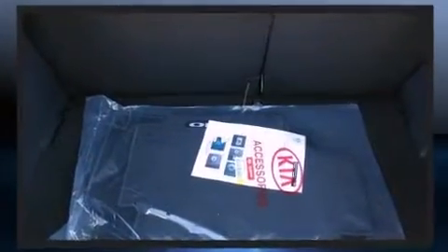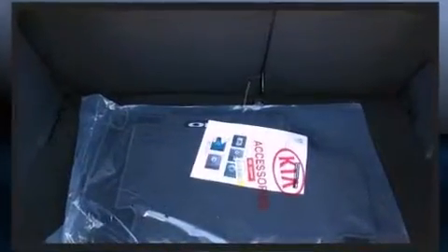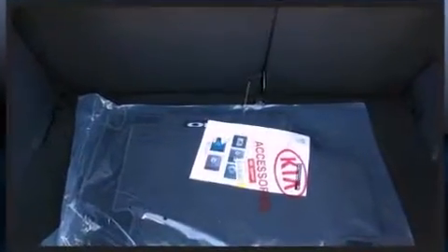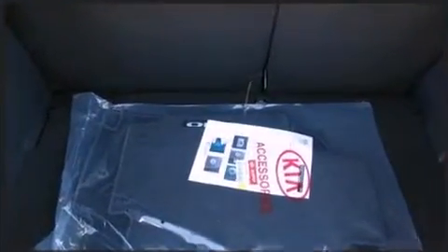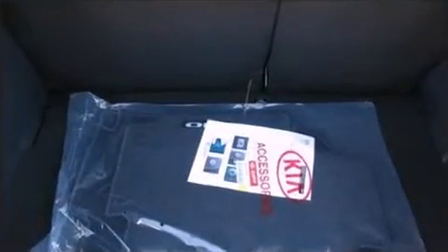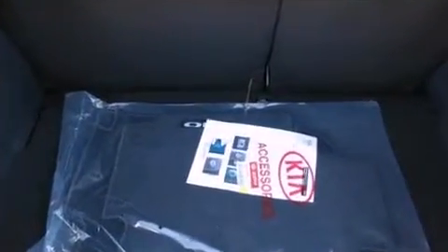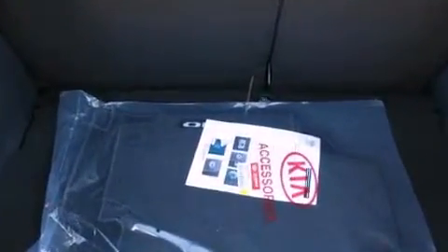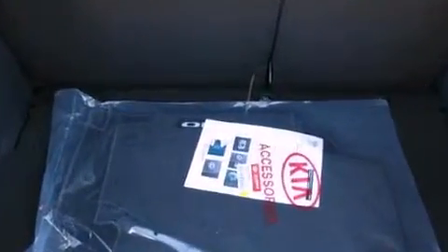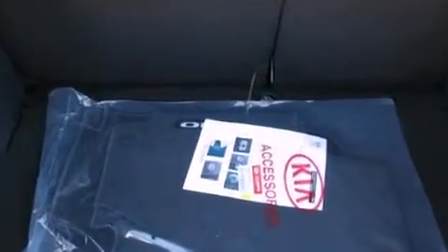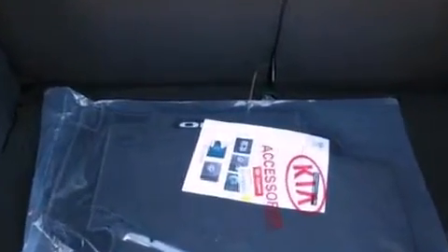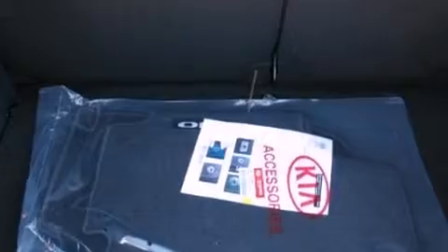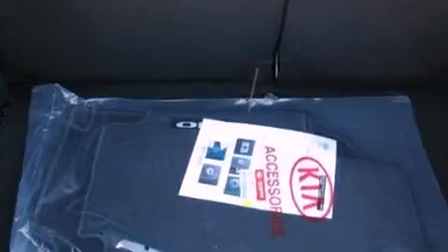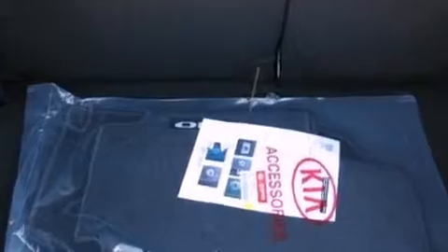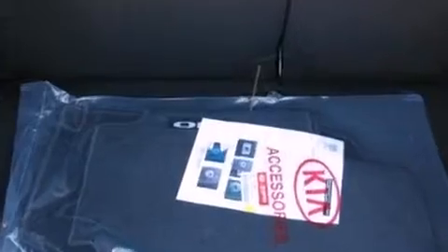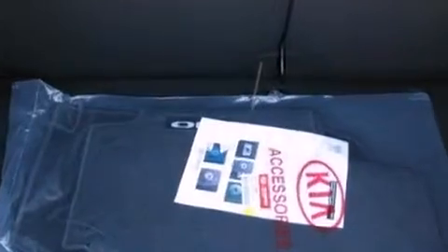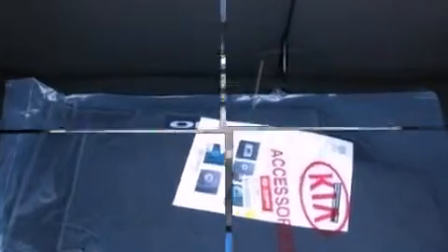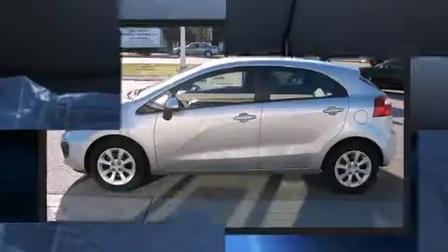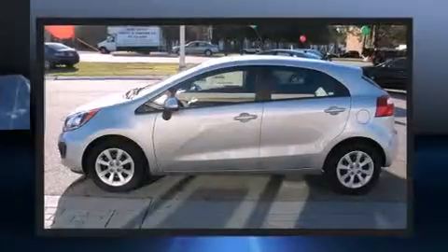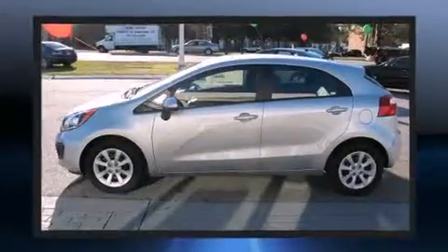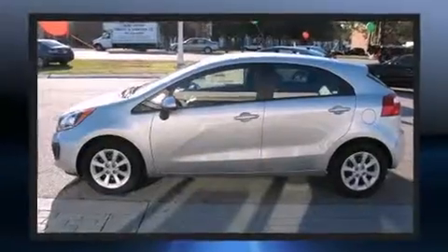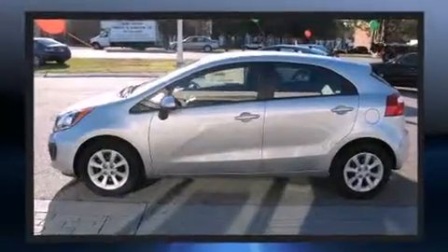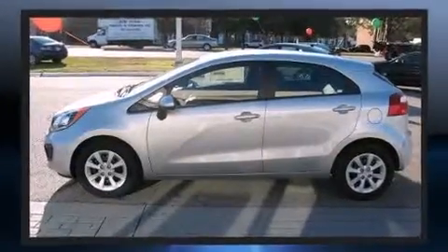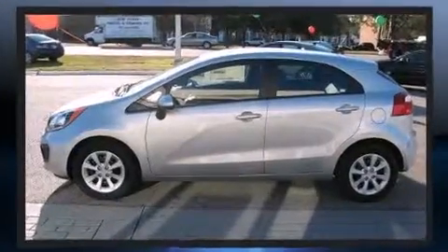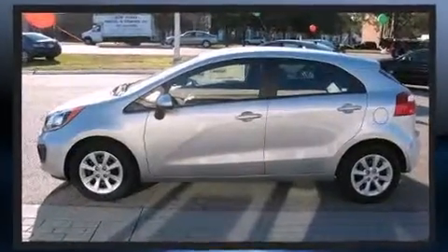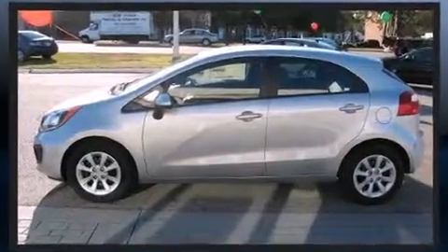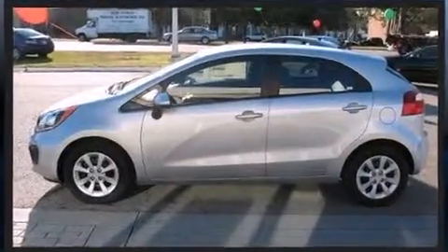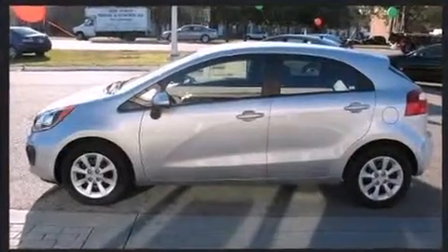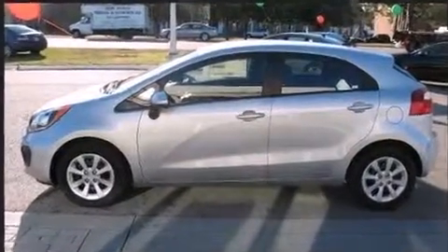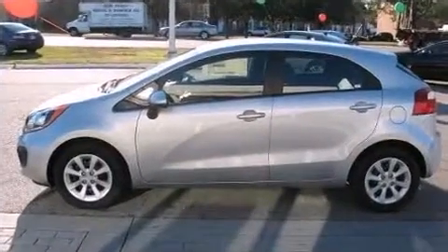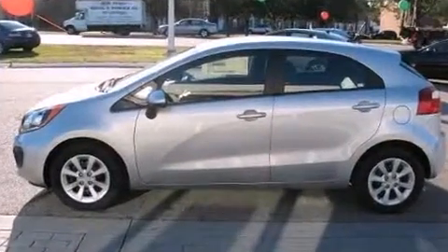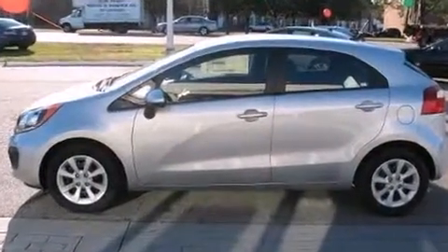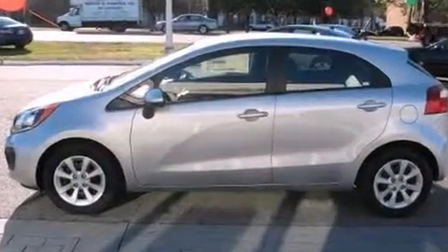Heated door mirrors, remote keyless entry, rear wipers, and one-touch window functionality.